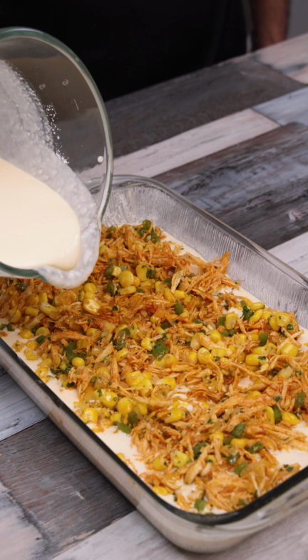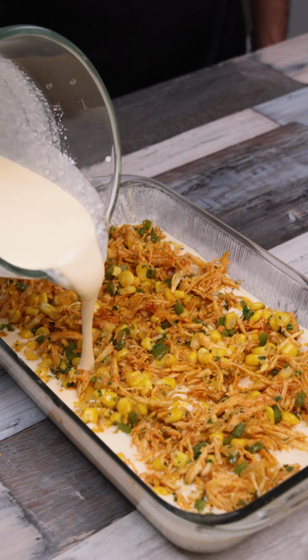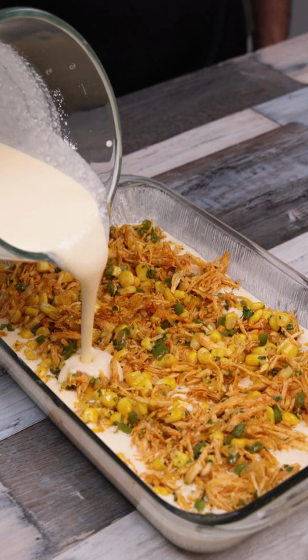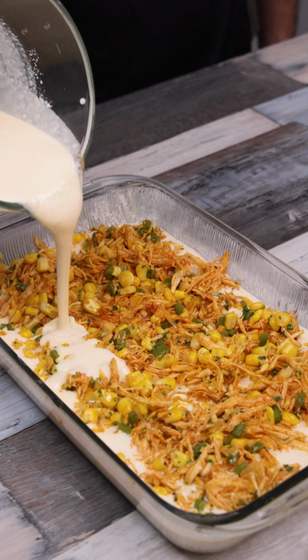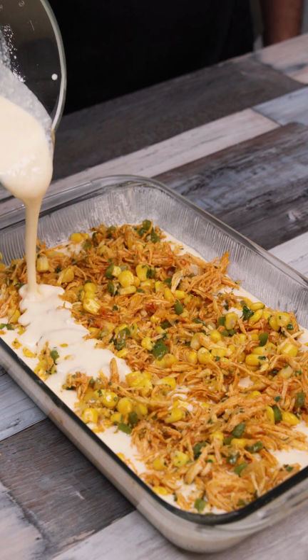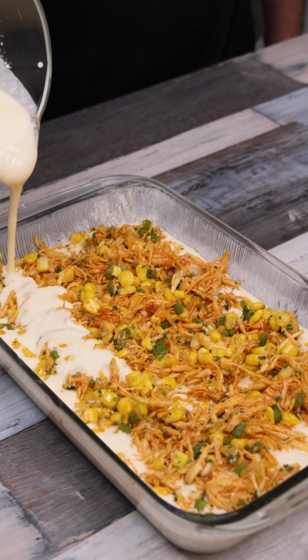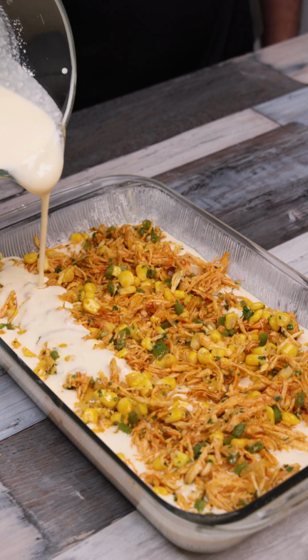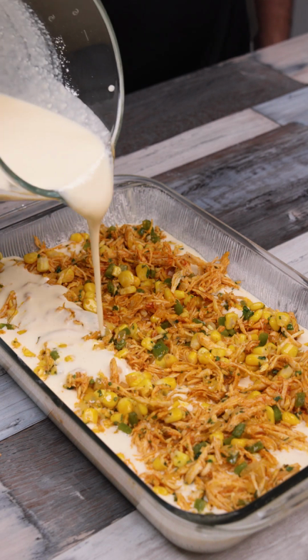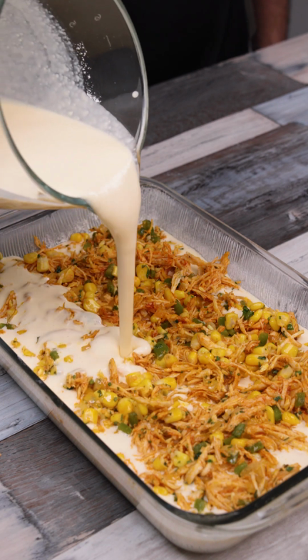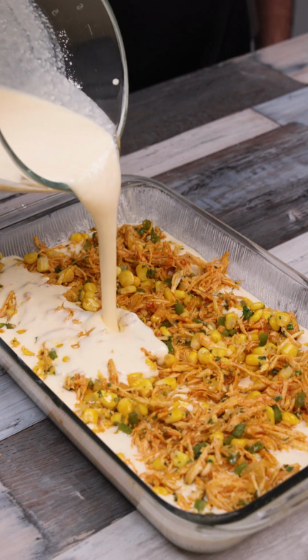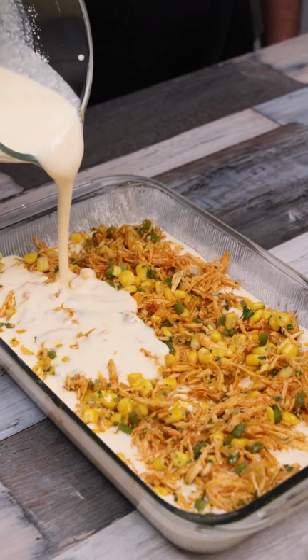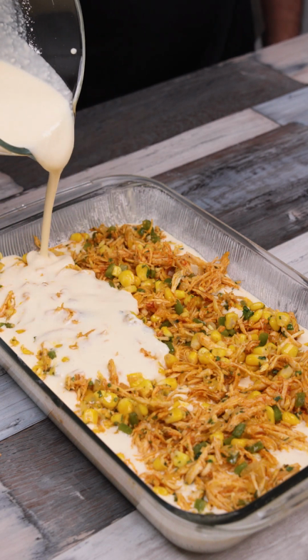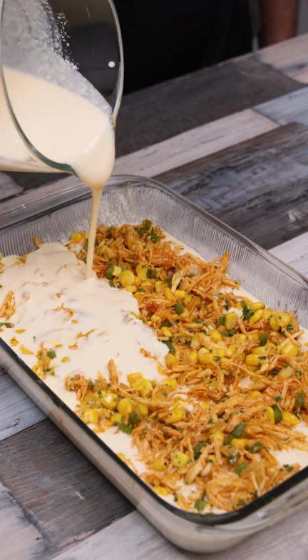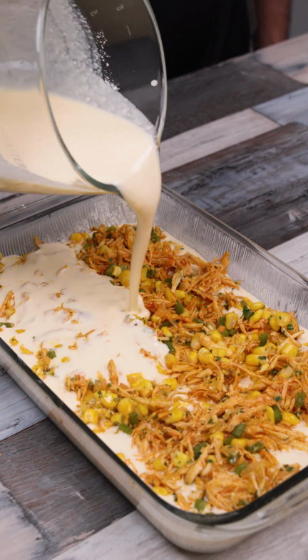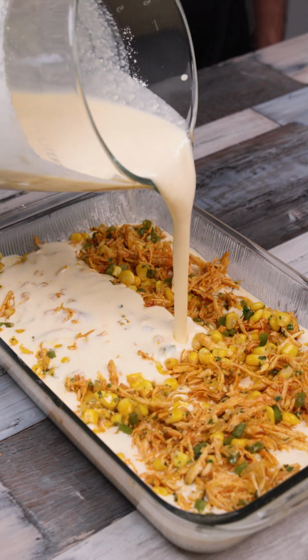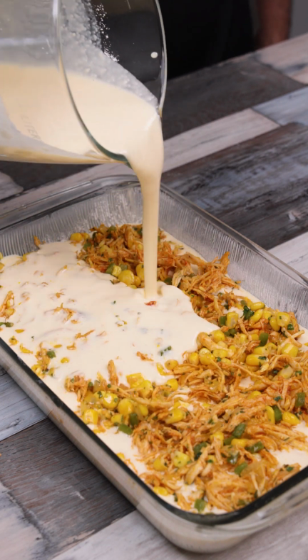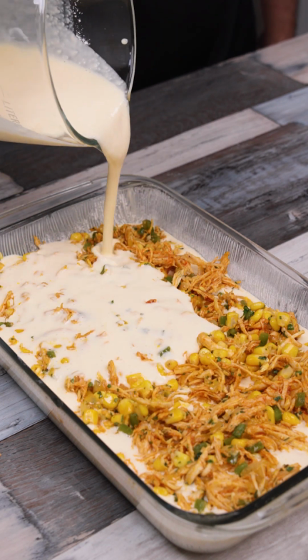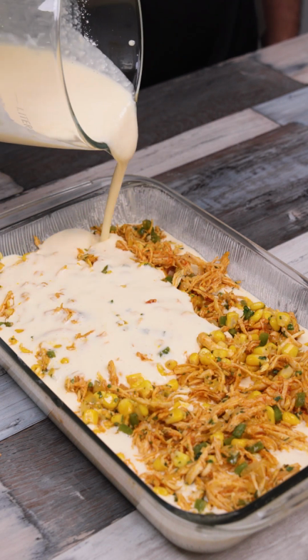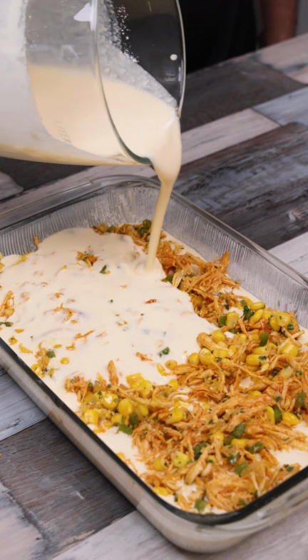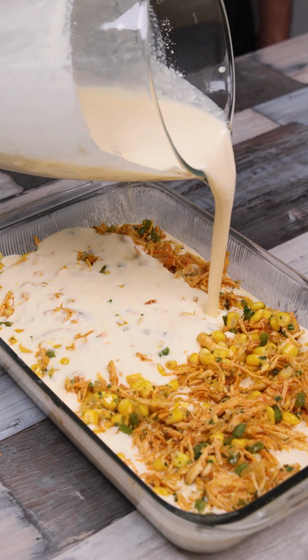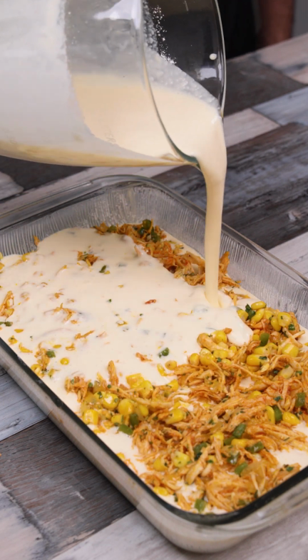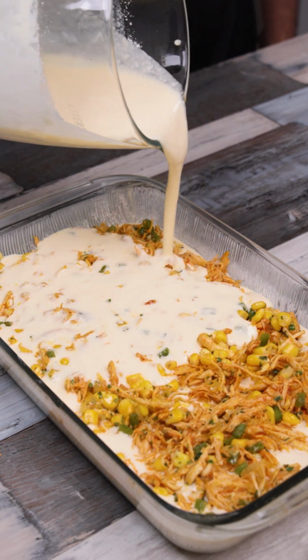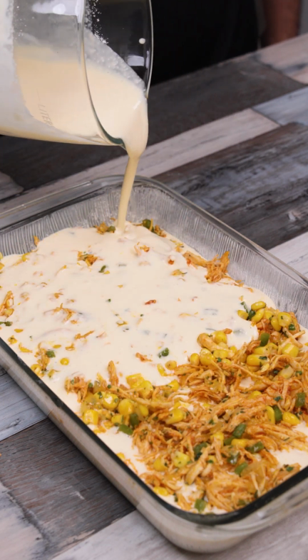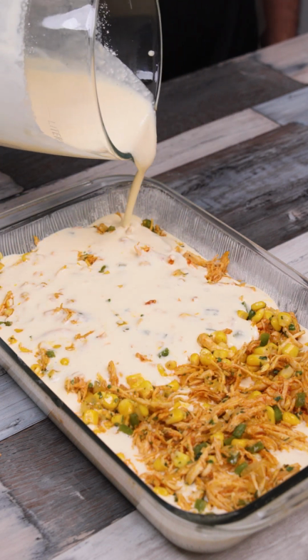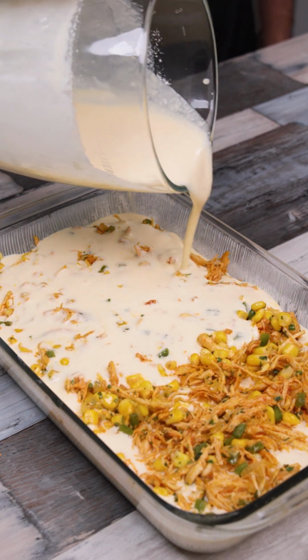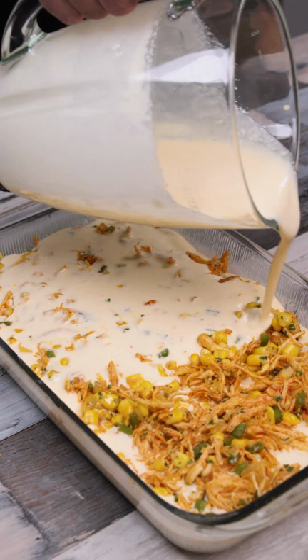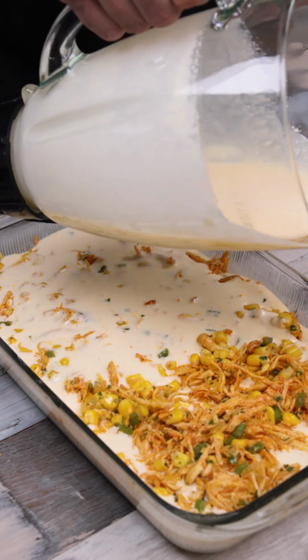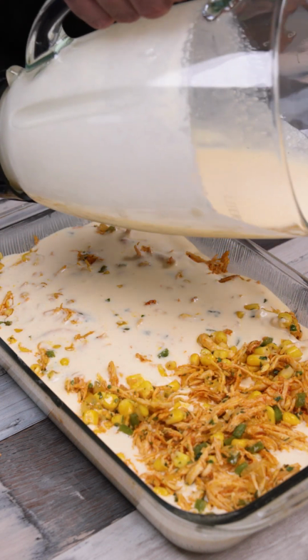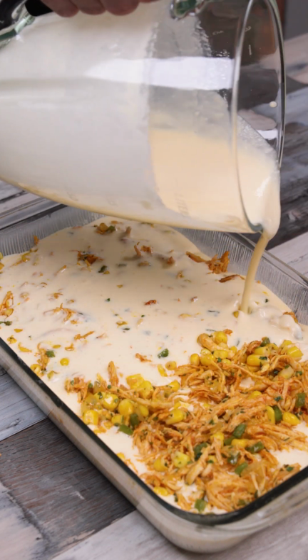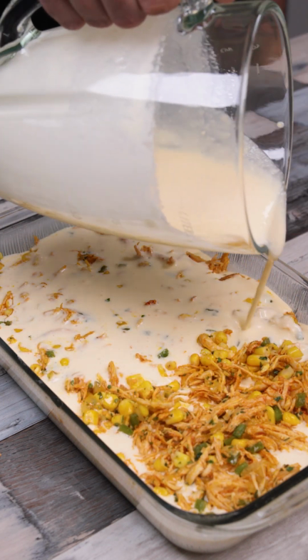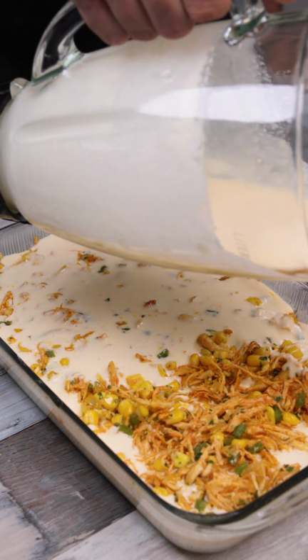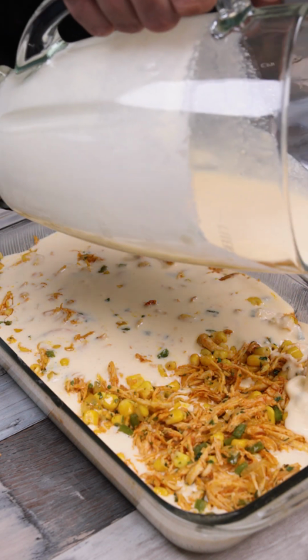Guilt-free deliciousness! Flourless chicken pie with no pastry to surprise your taste buds.